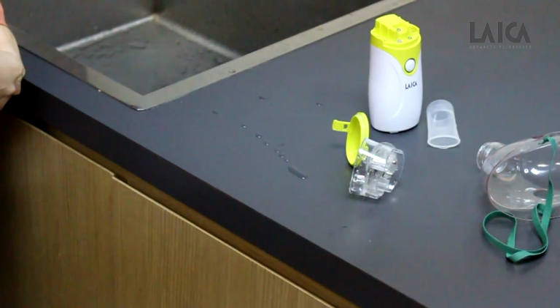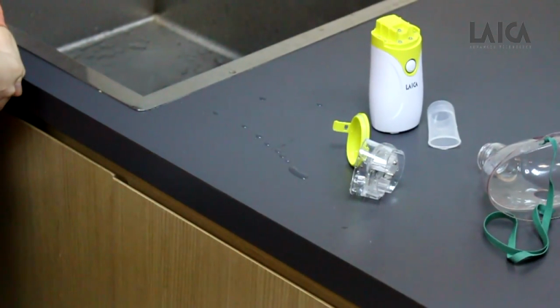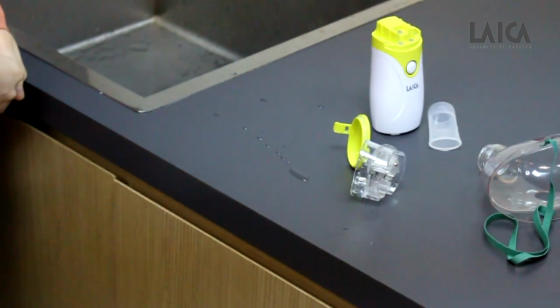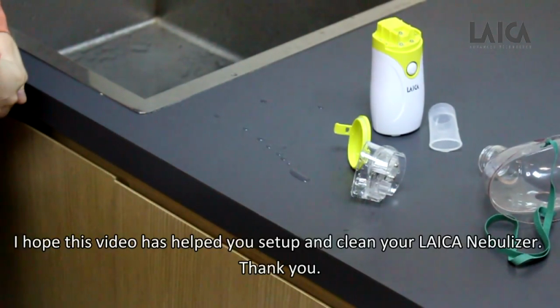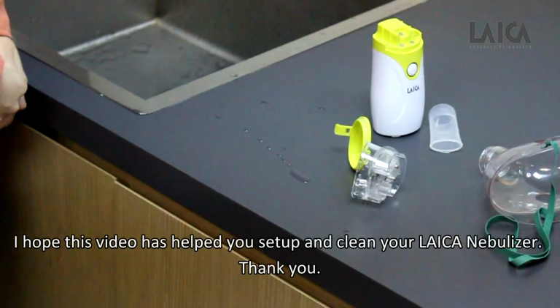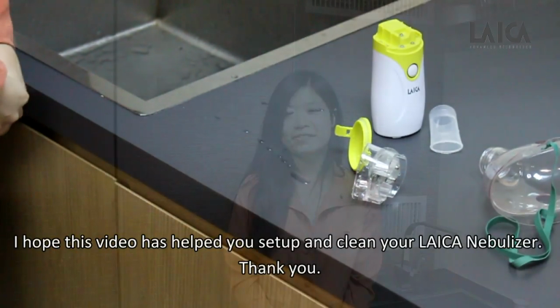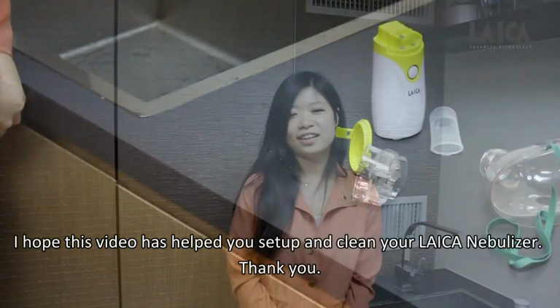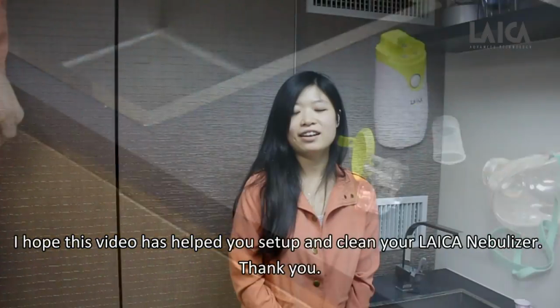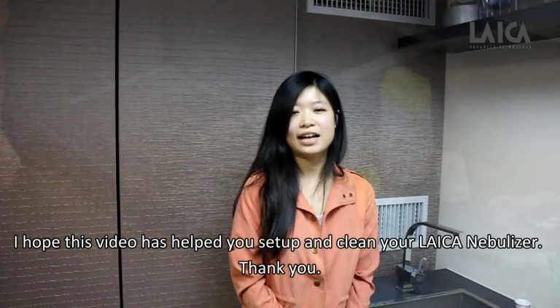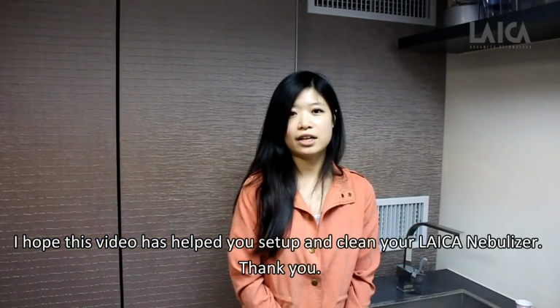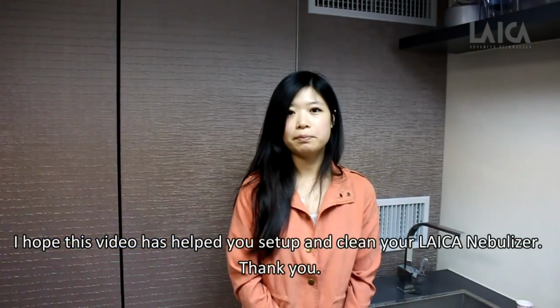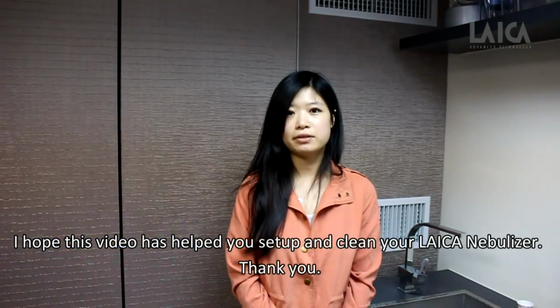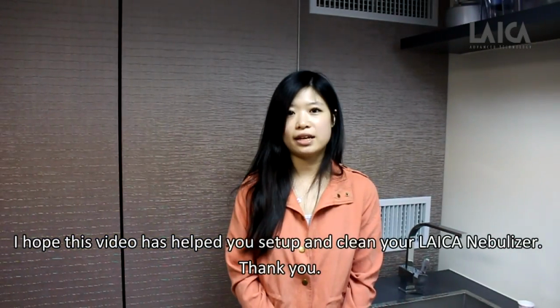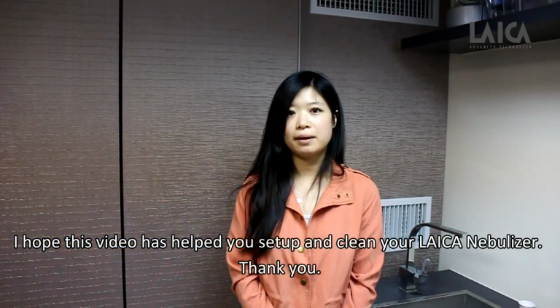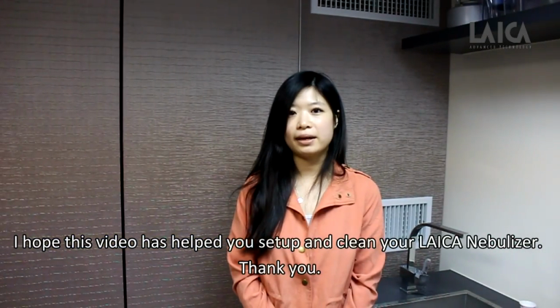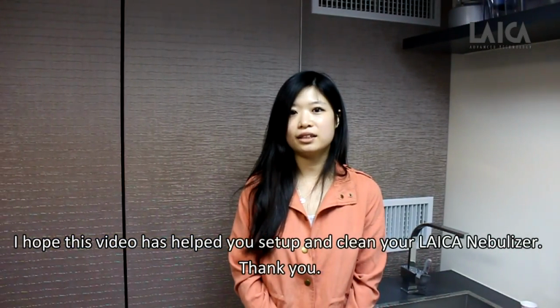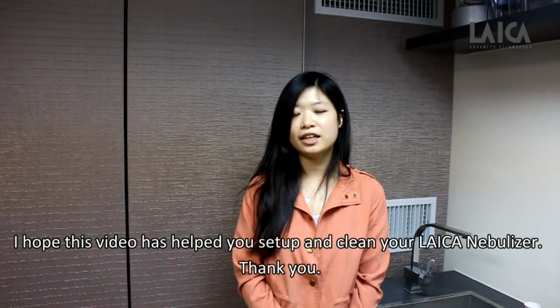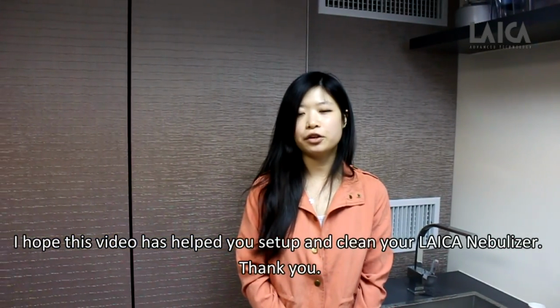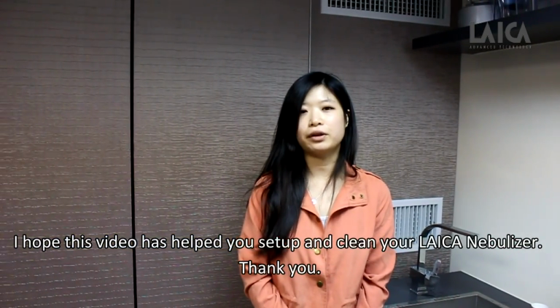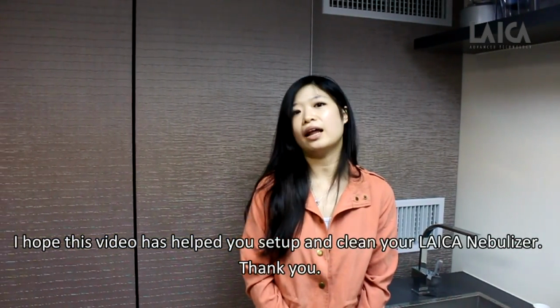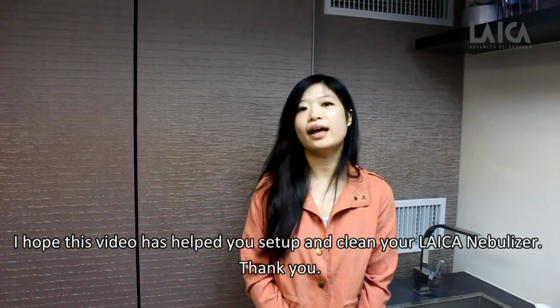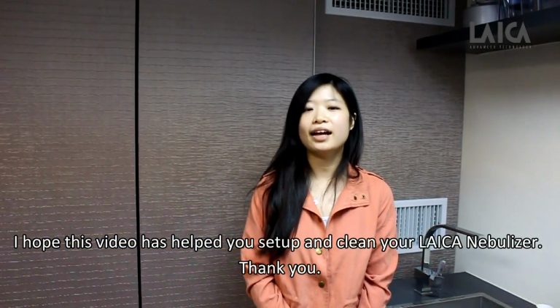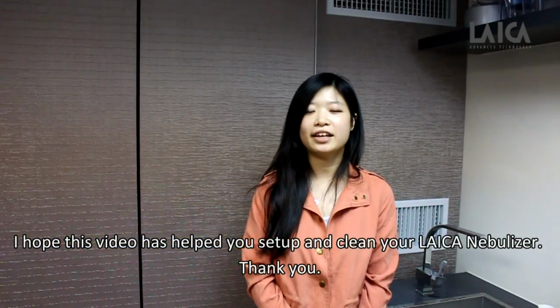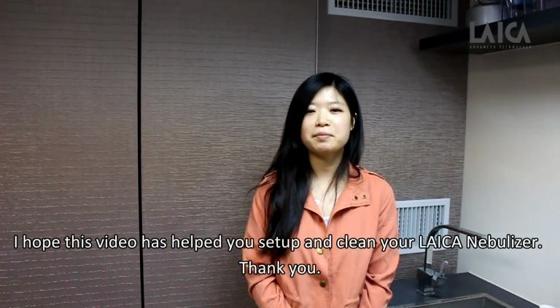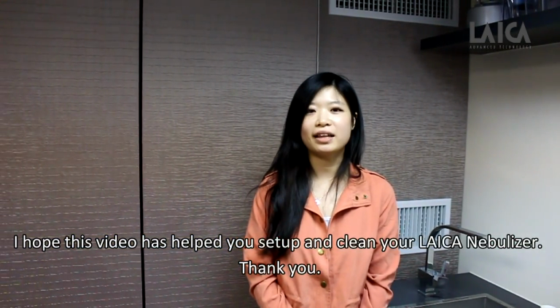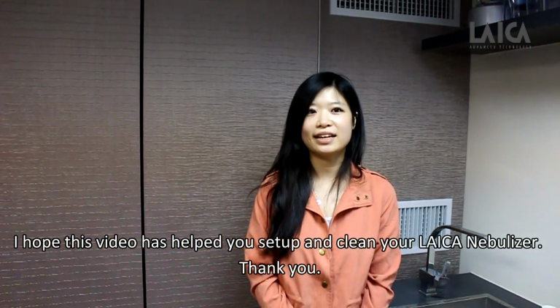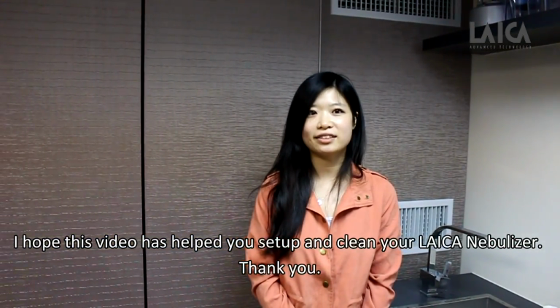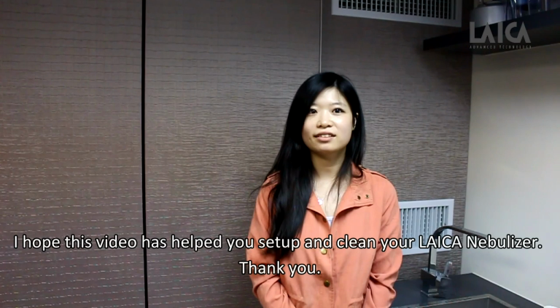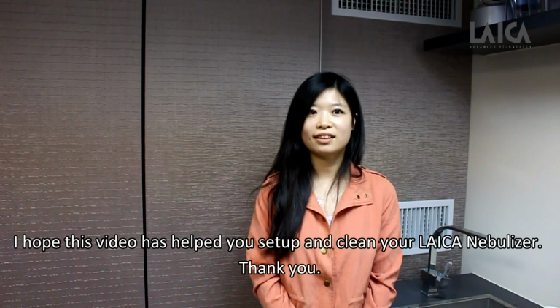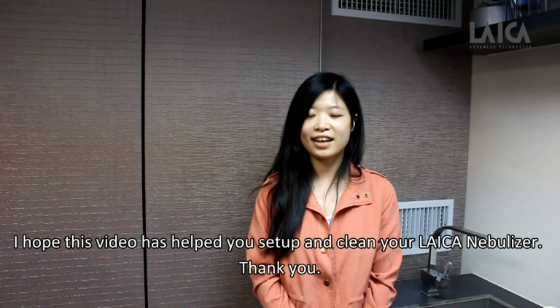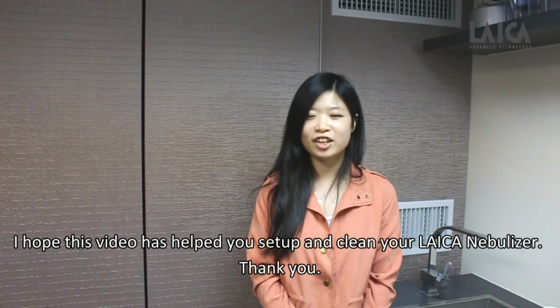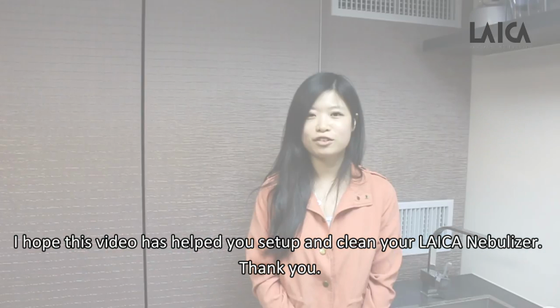I hope this video has helped you set up and clean your Leica nebulizer. Thank you.